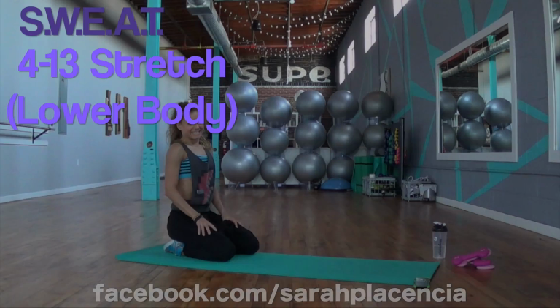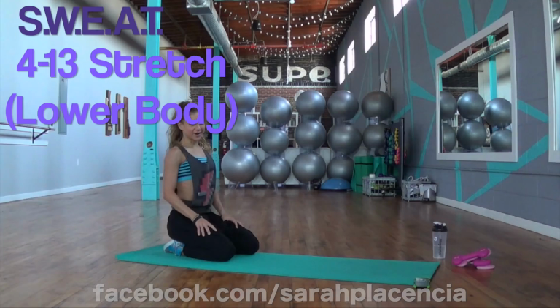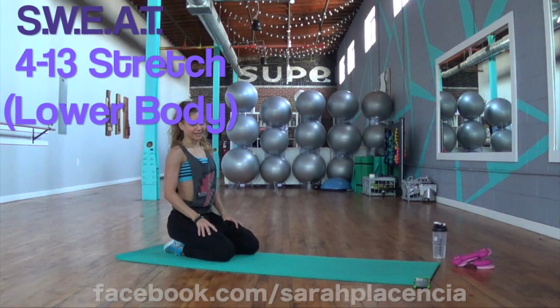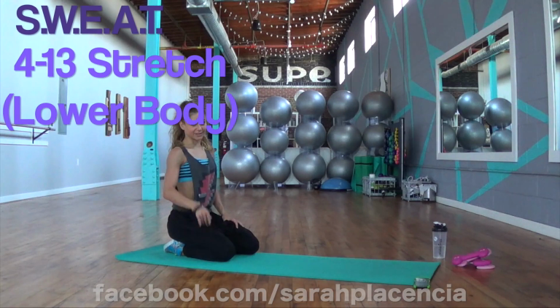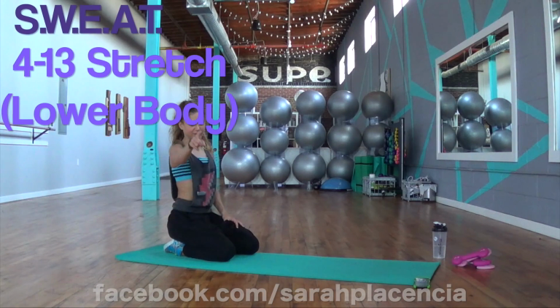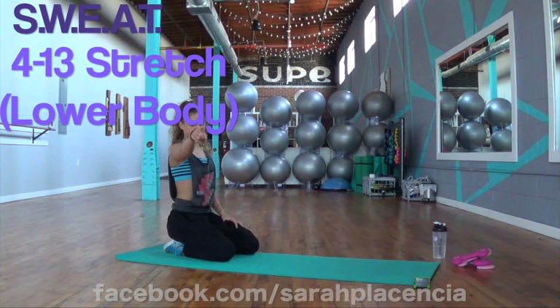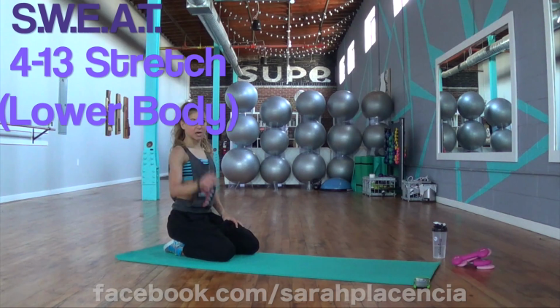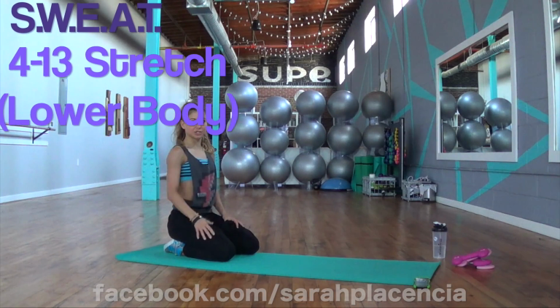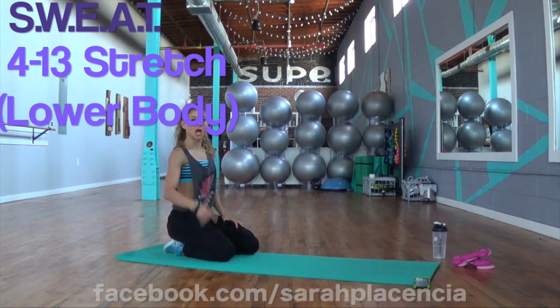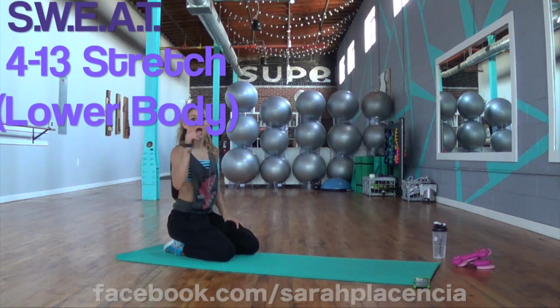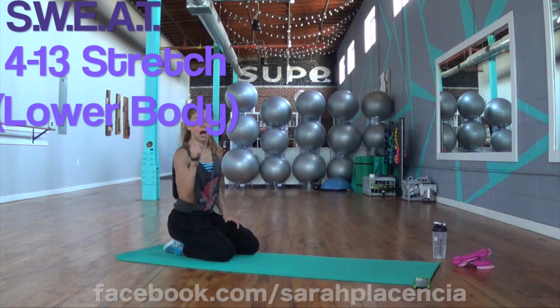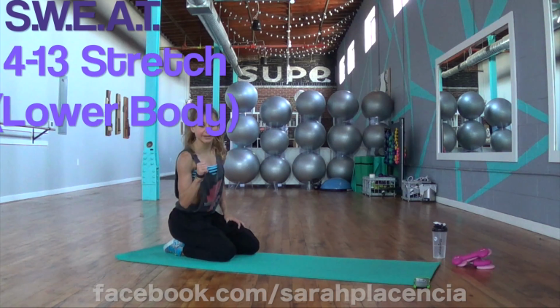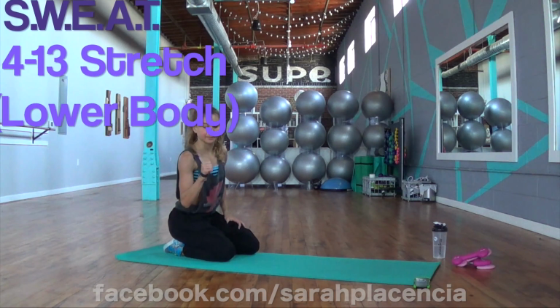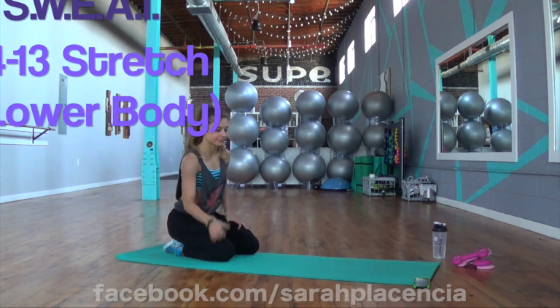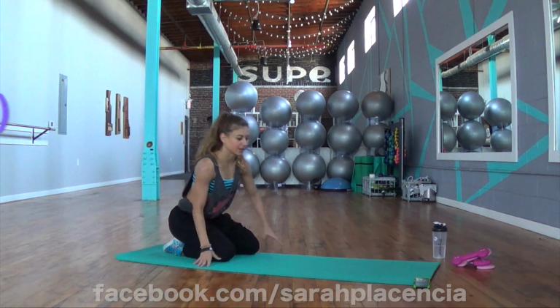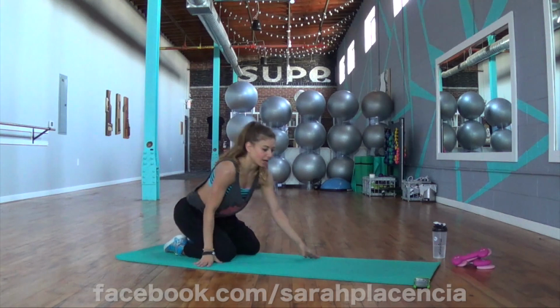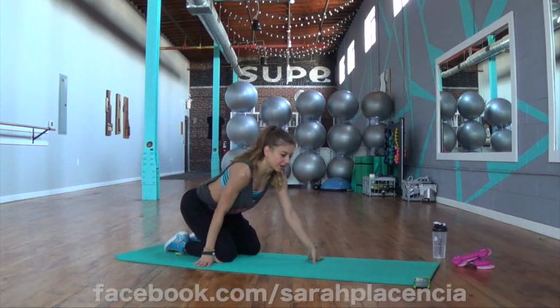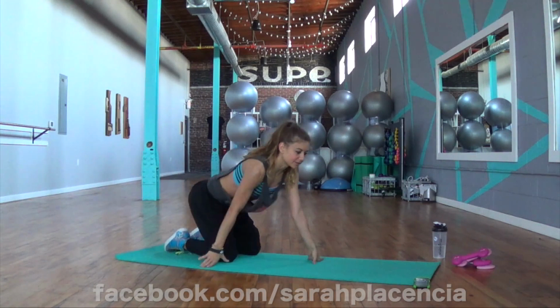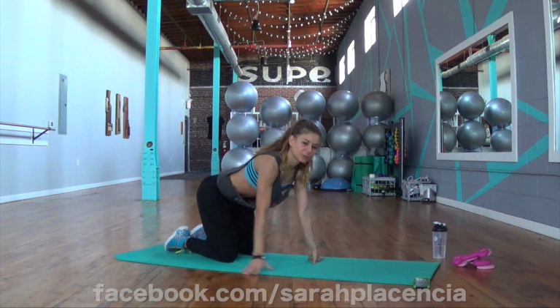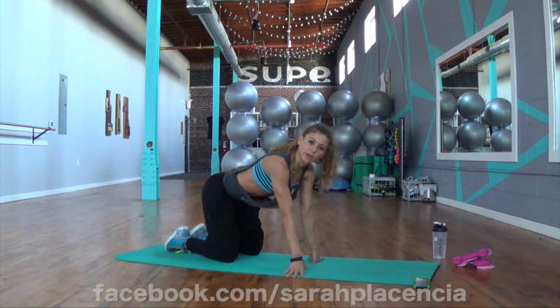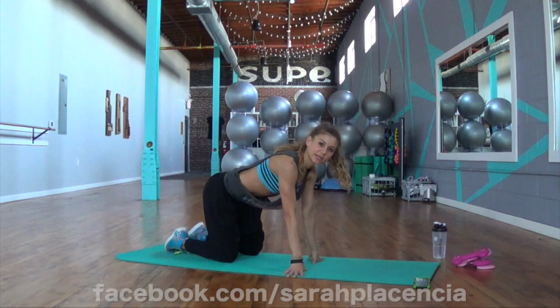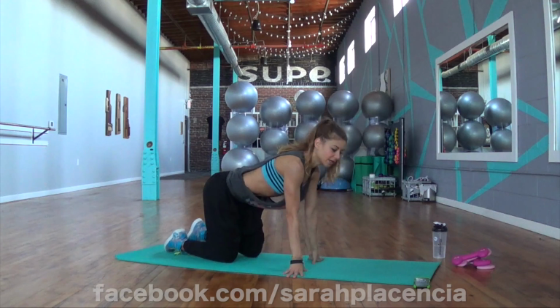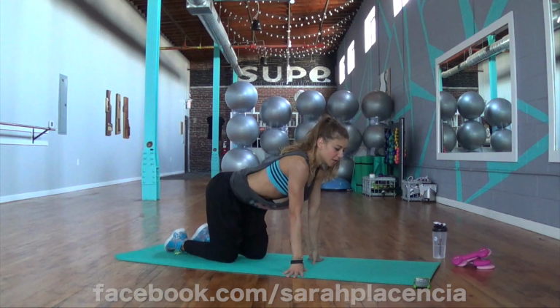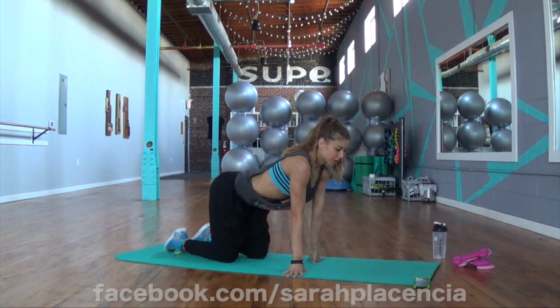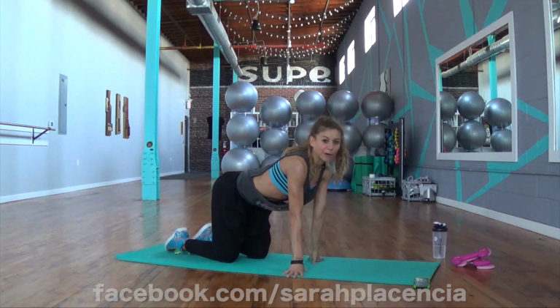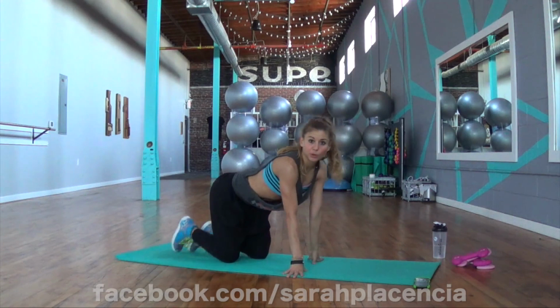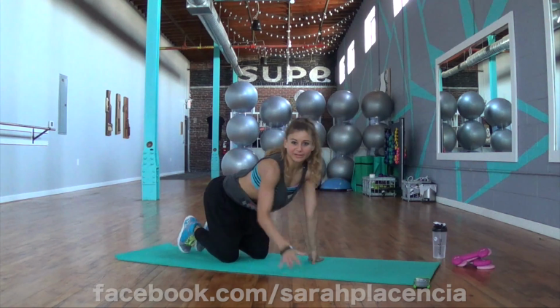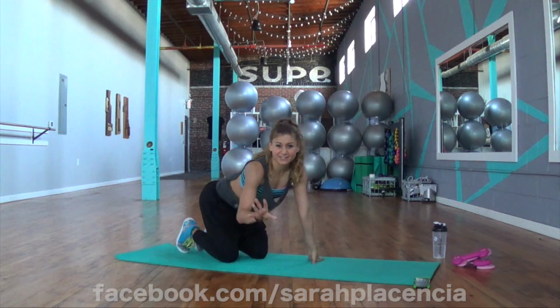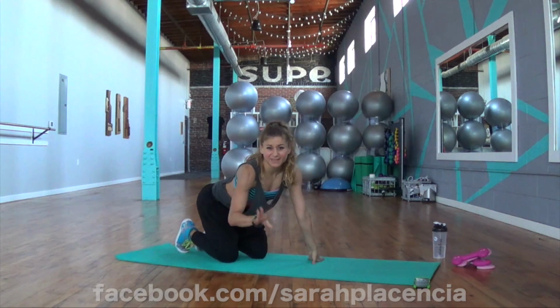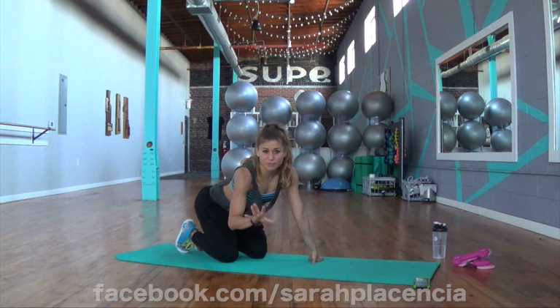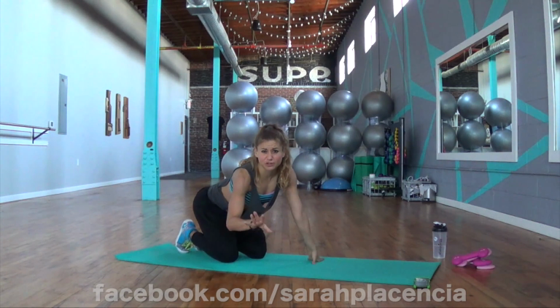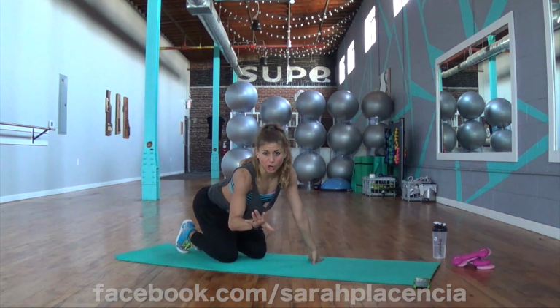All right, are you ready for the stretch? I am. All right, not real quick — let's move slow.